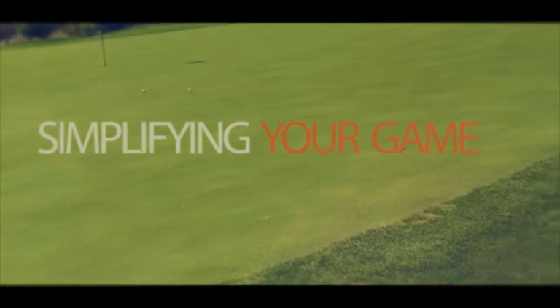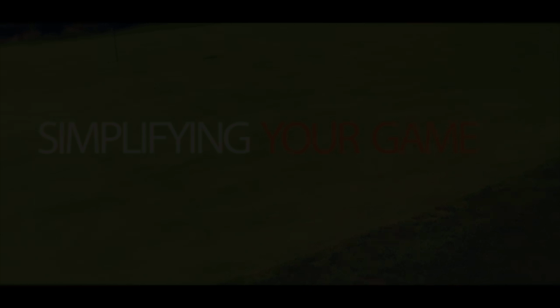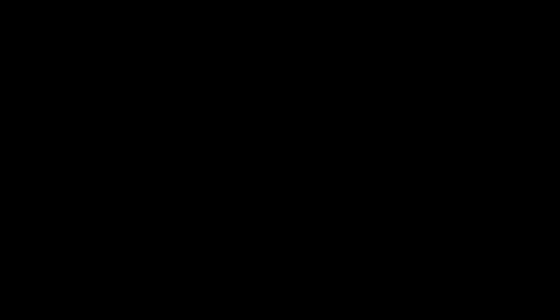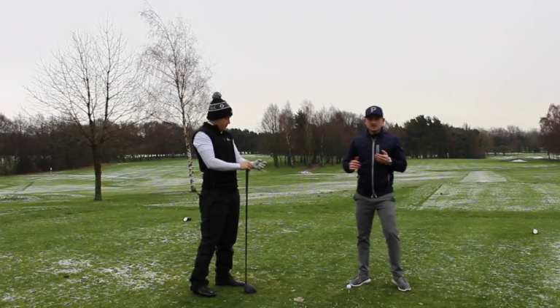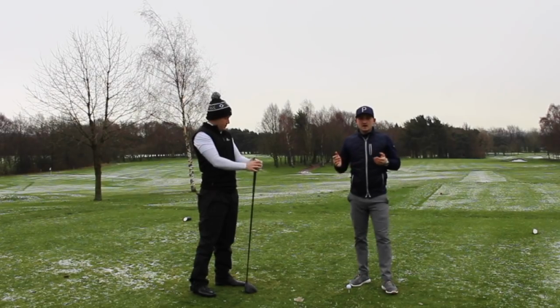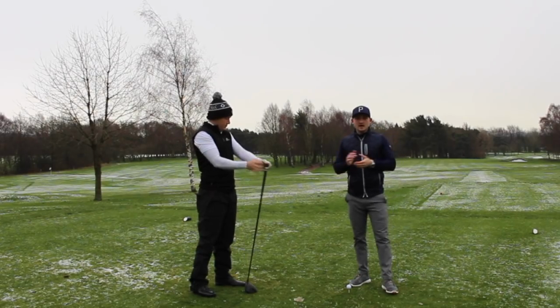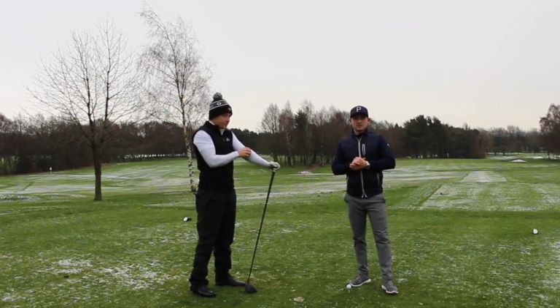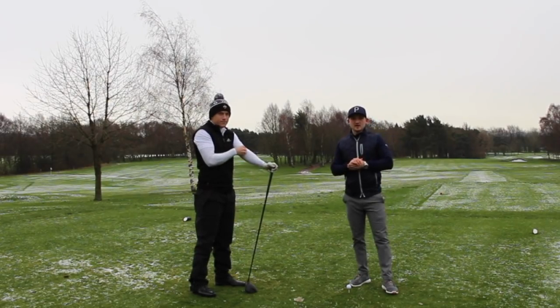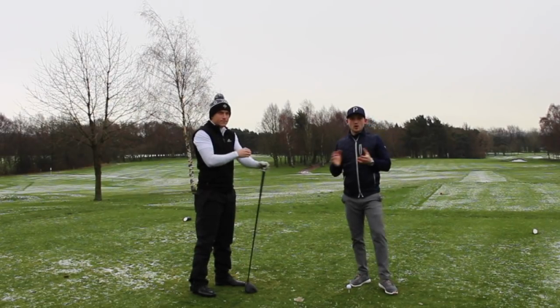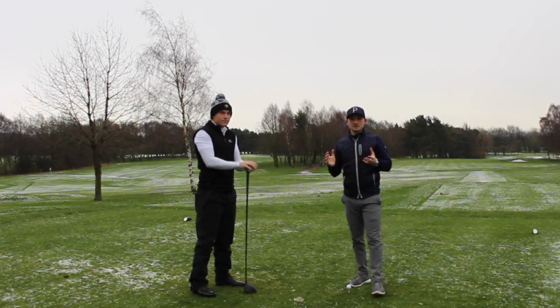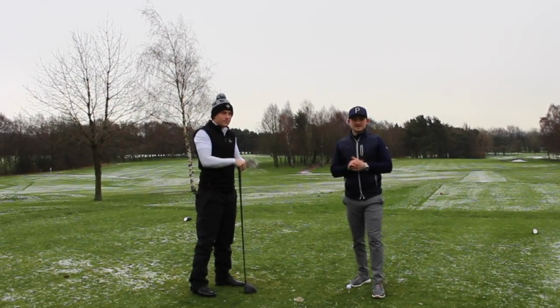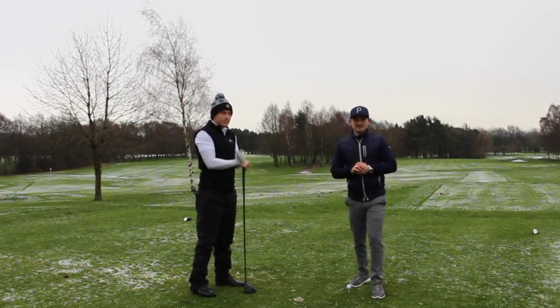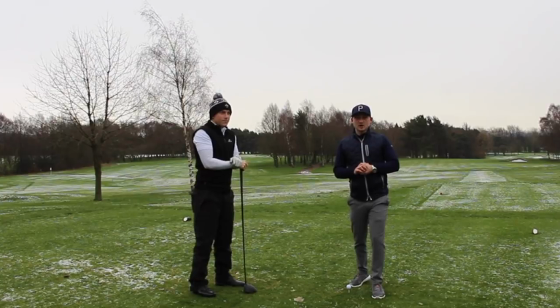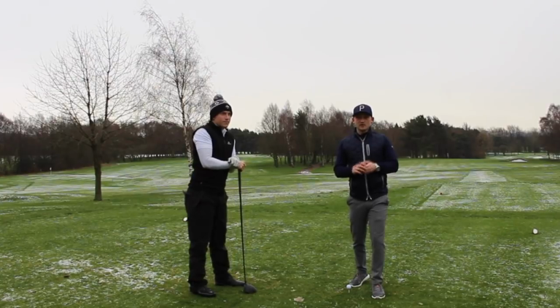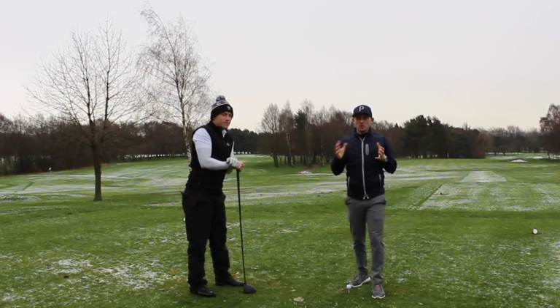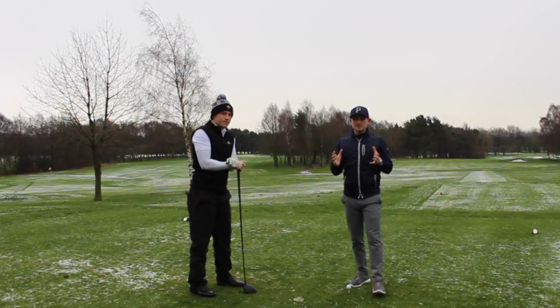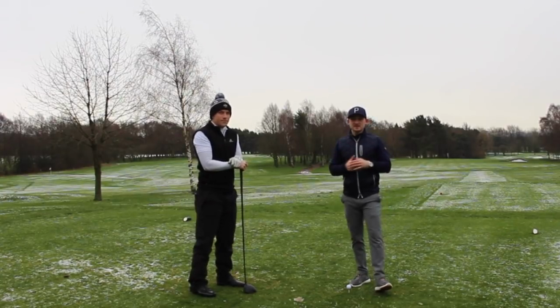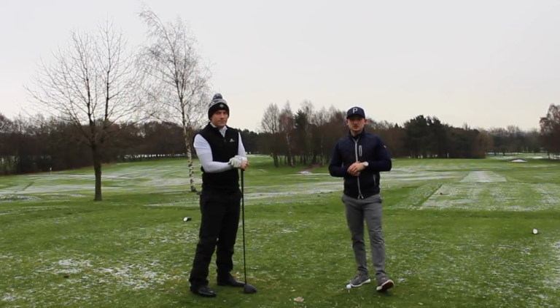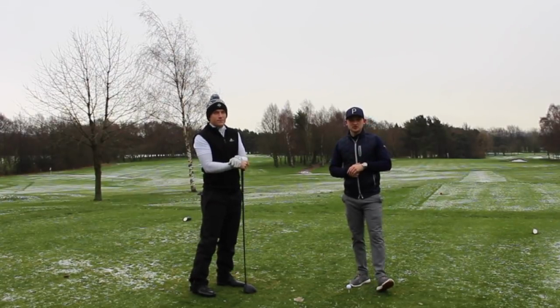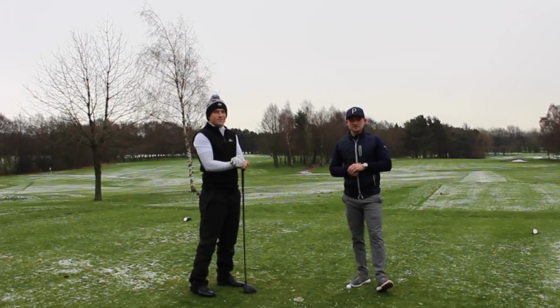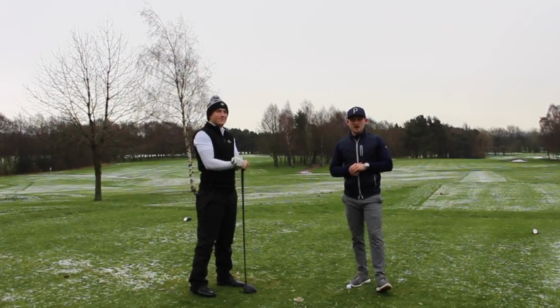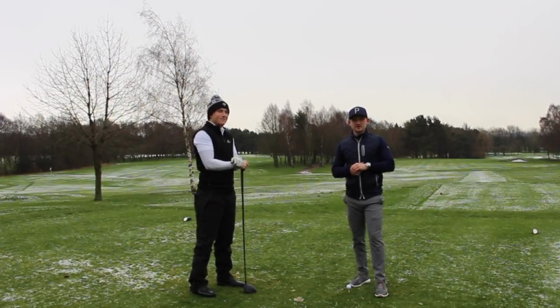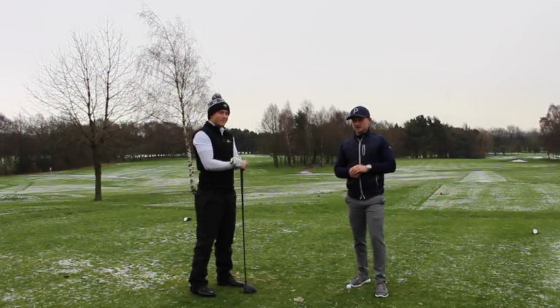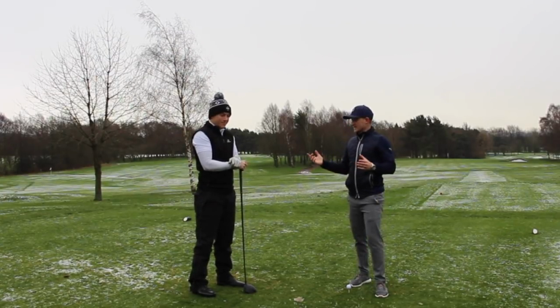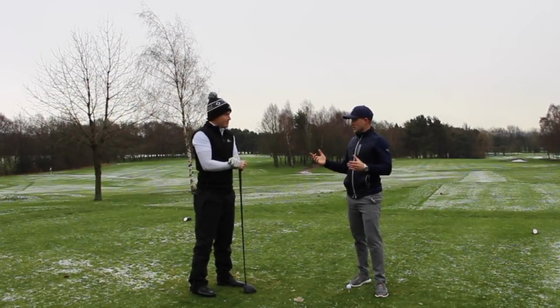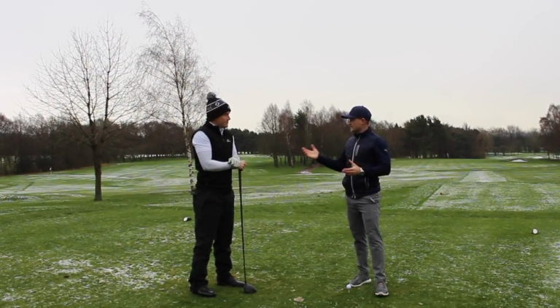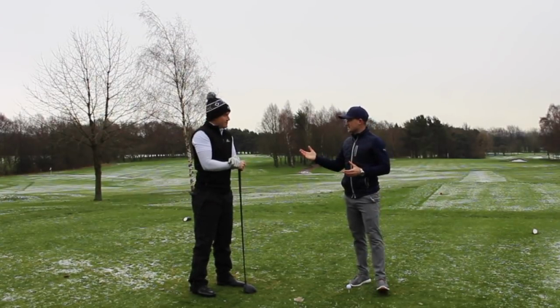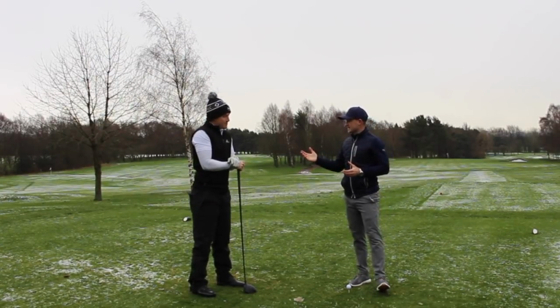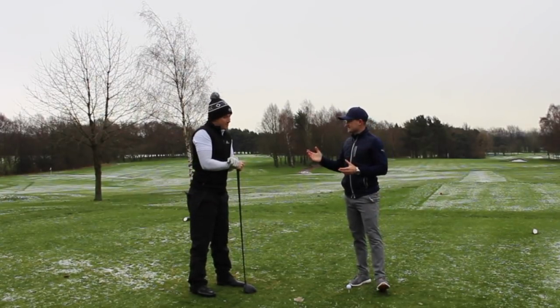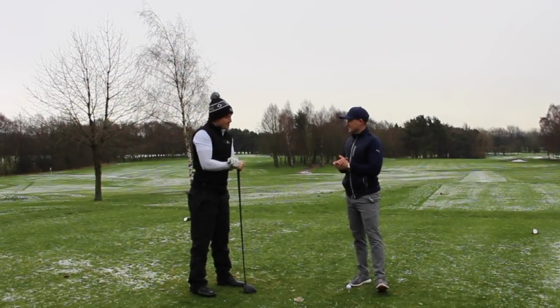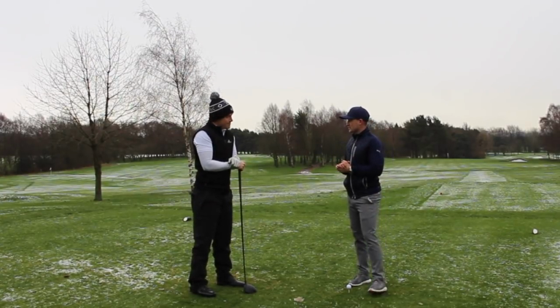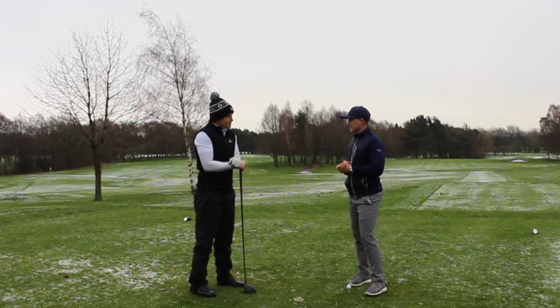Hello everyone, and welcome back to Accelerator Golf and welcome to the instruction part of the channel. Today we're joined by Marcus again, thanks for coming on the channel.